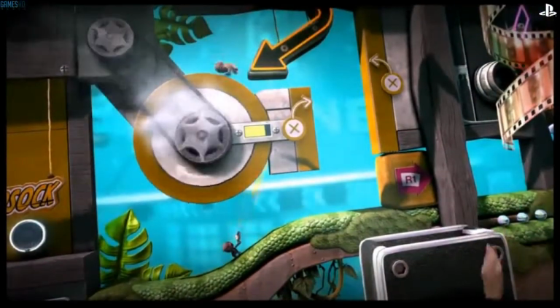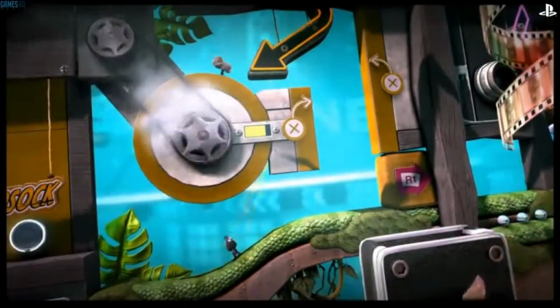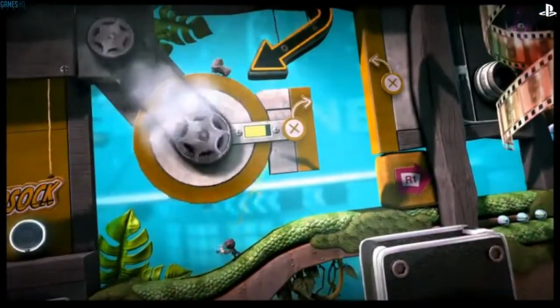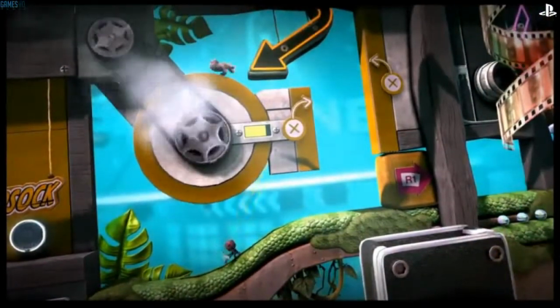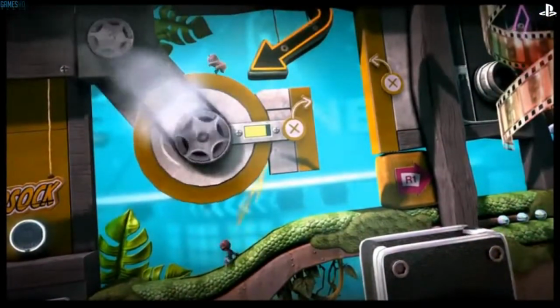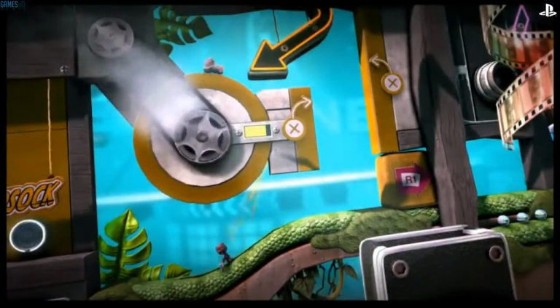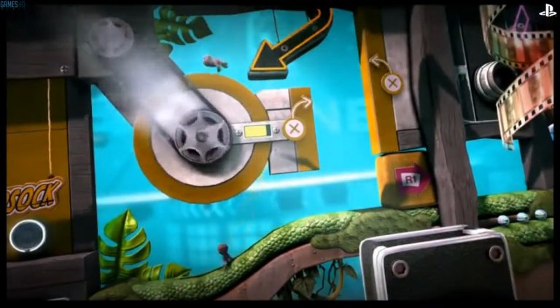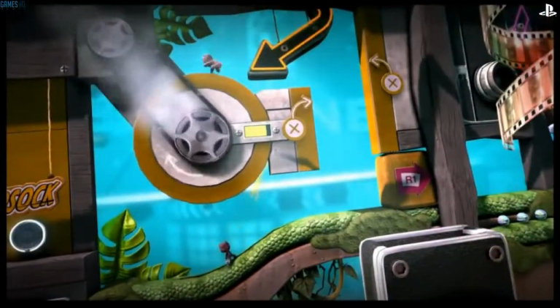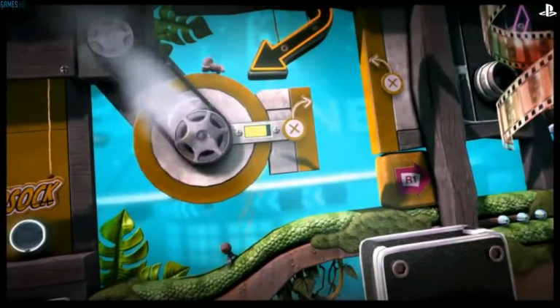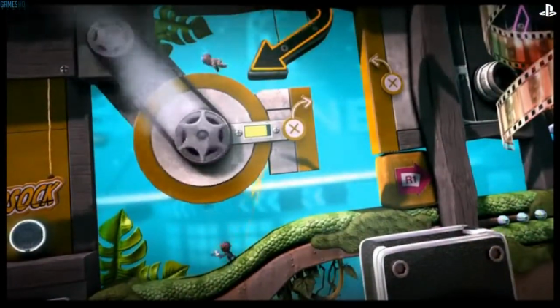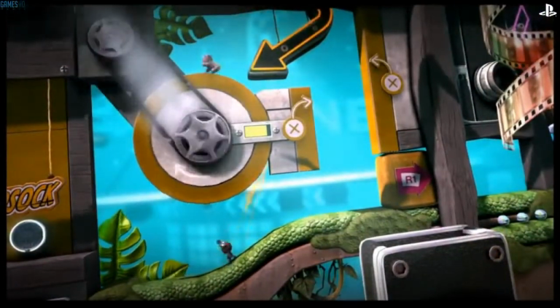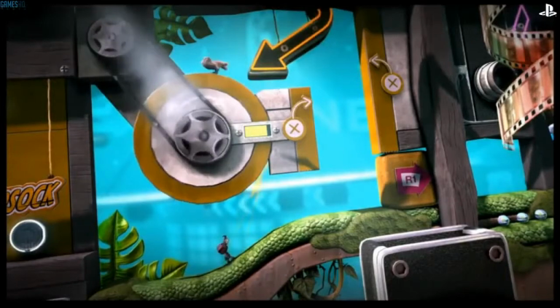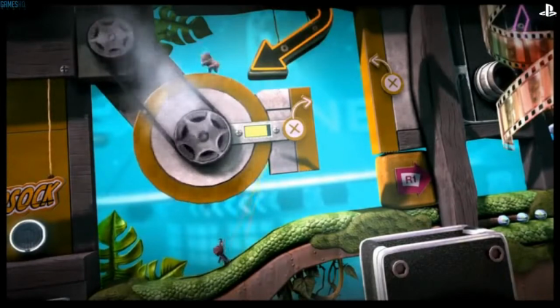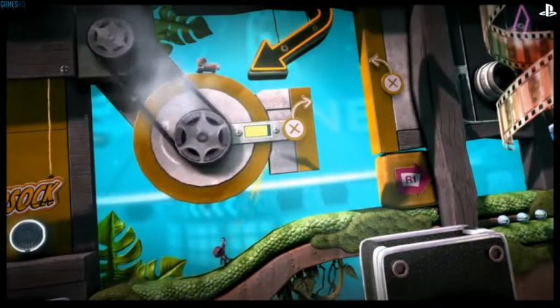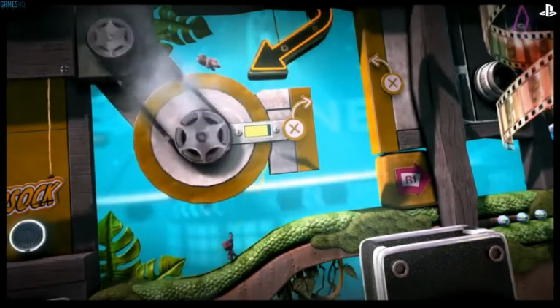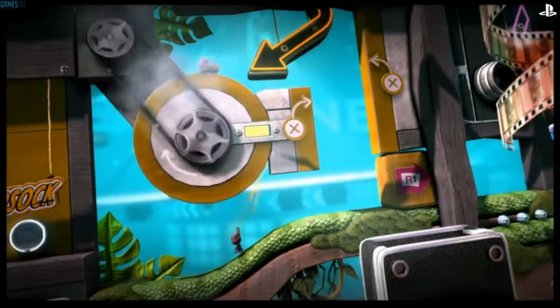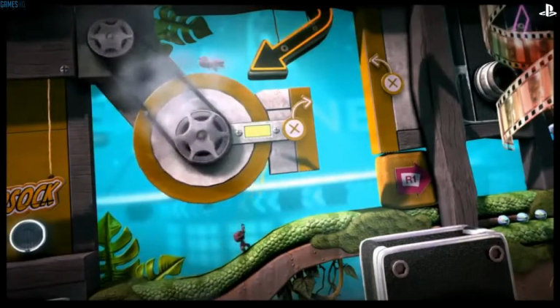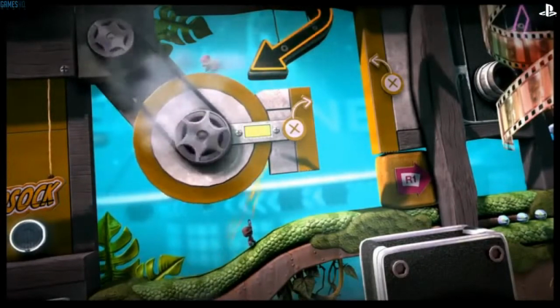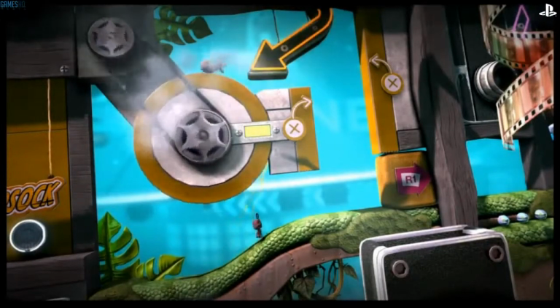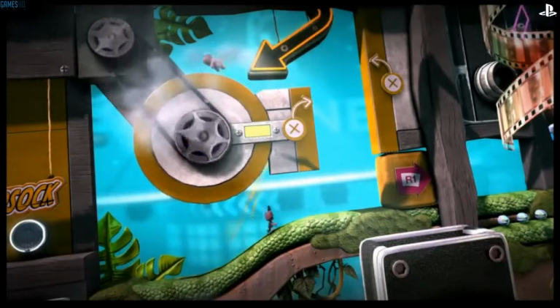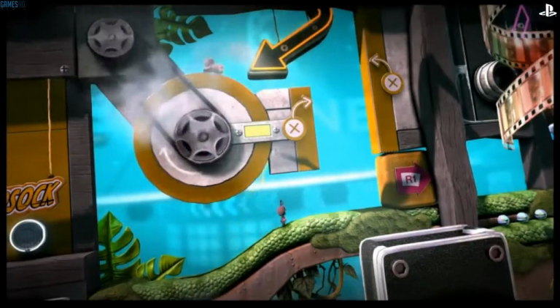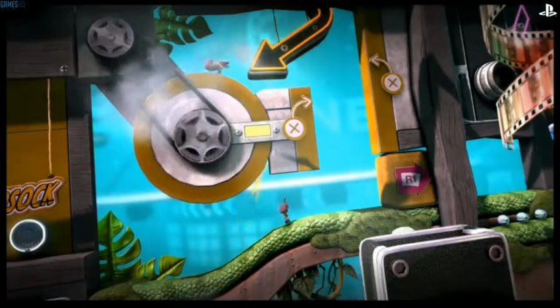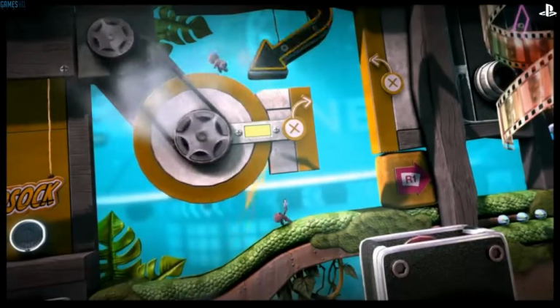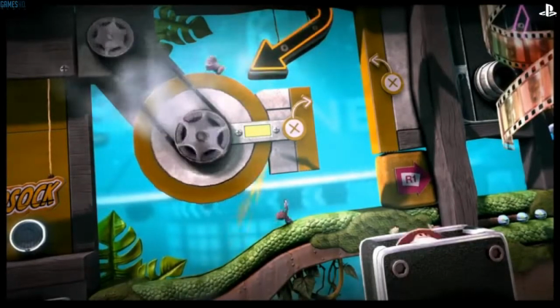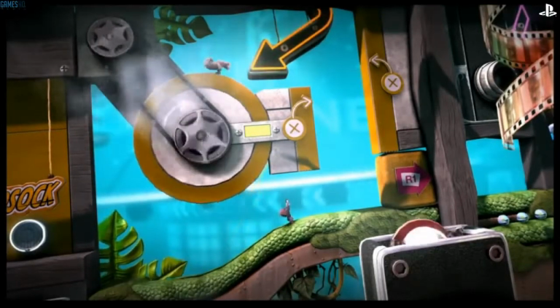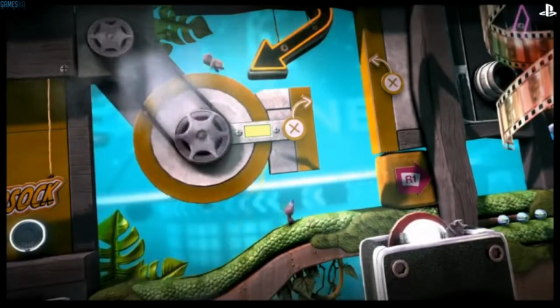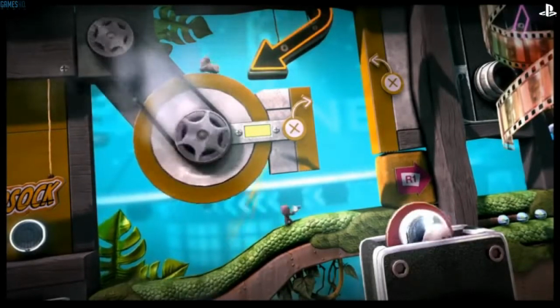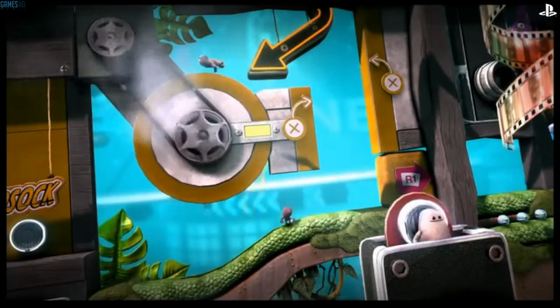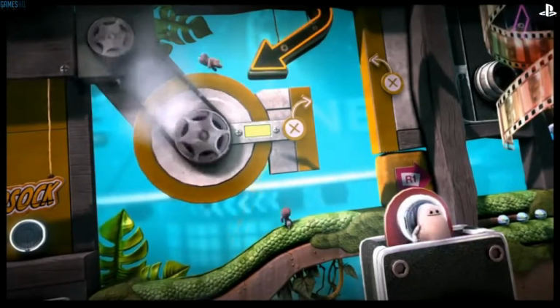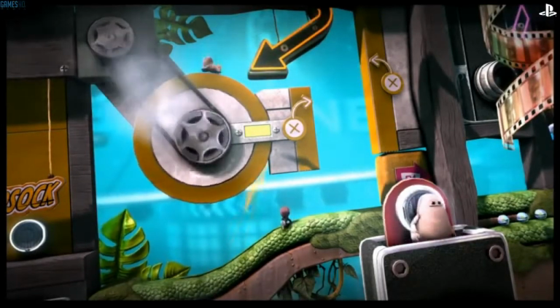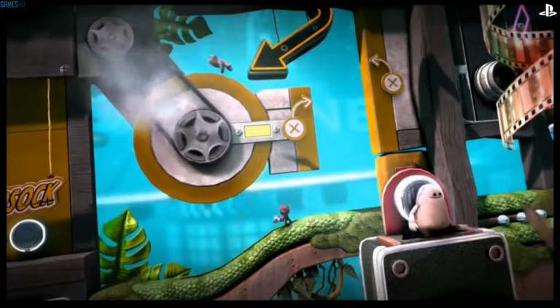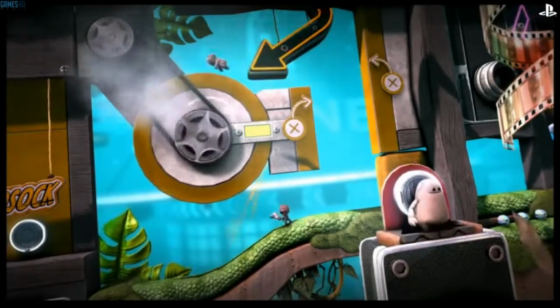Odd Sock is also much faster than Sack Boy, and can use super speed to power things in the LittleBigPlanet world.